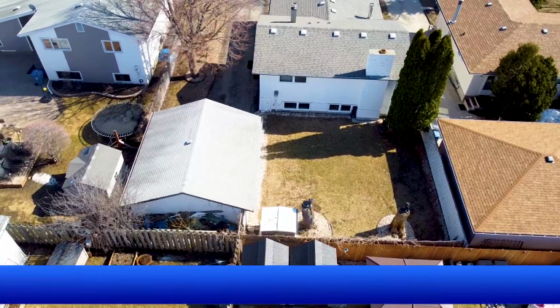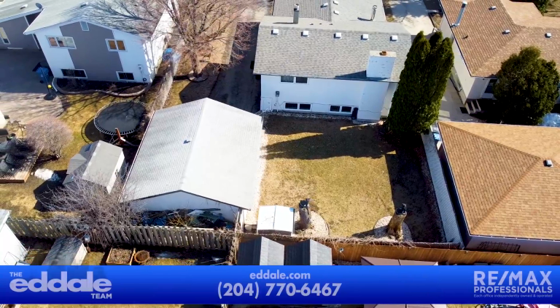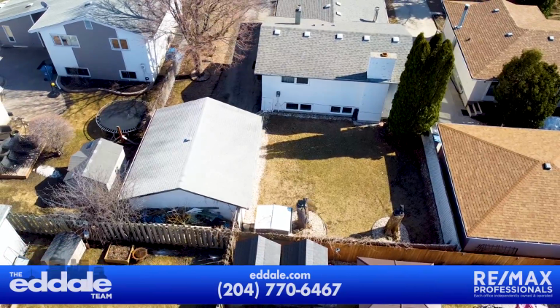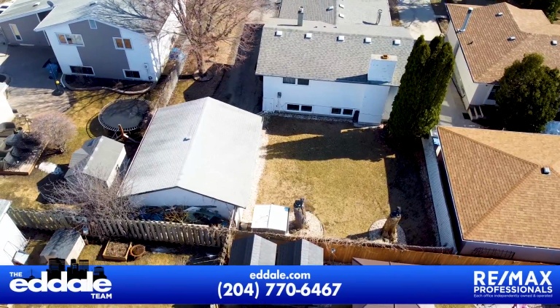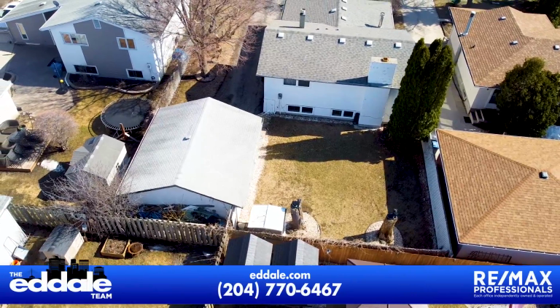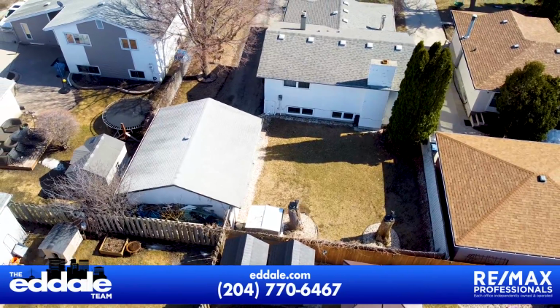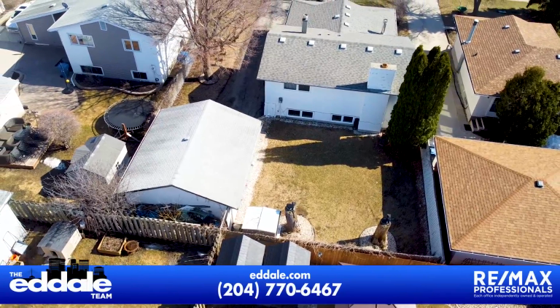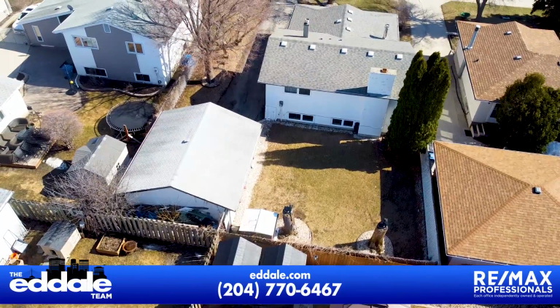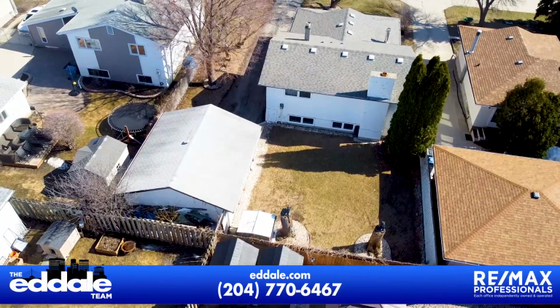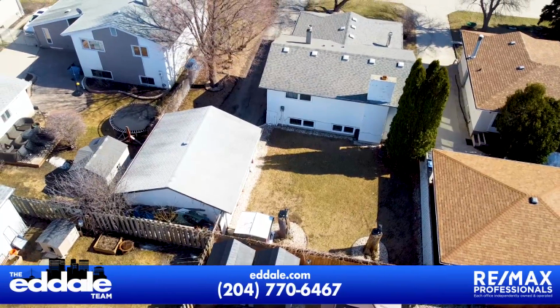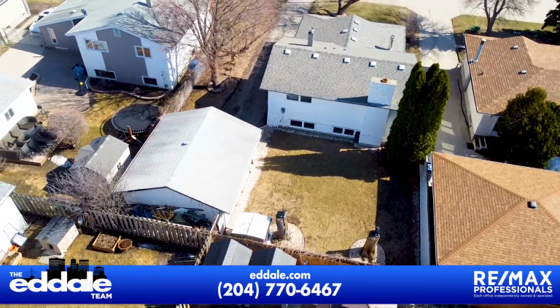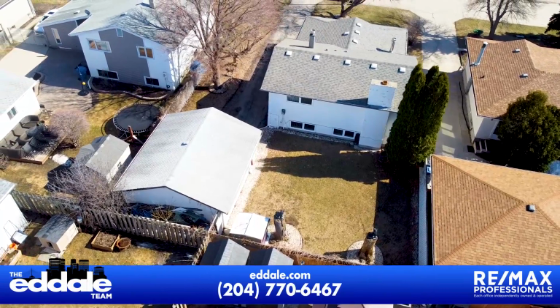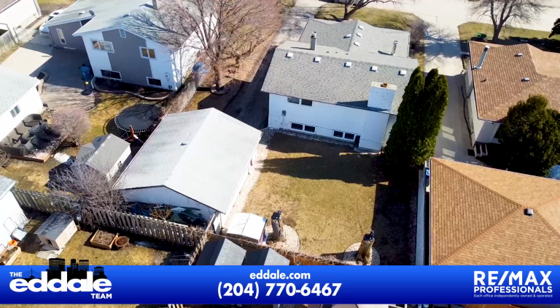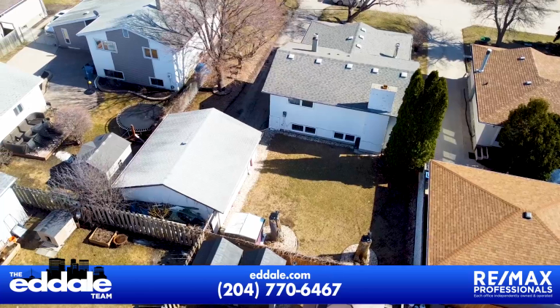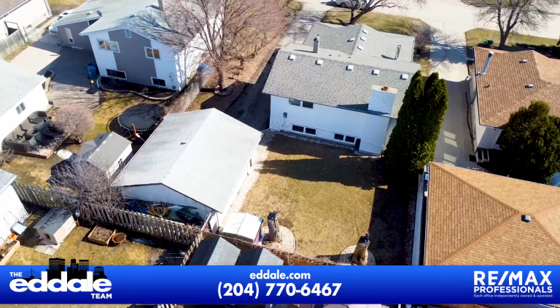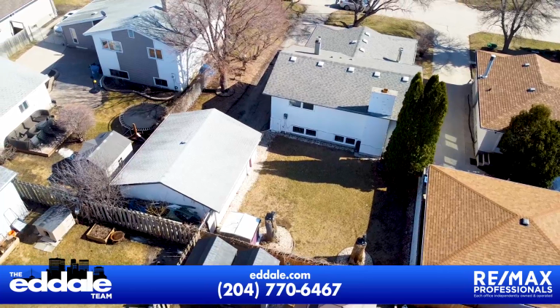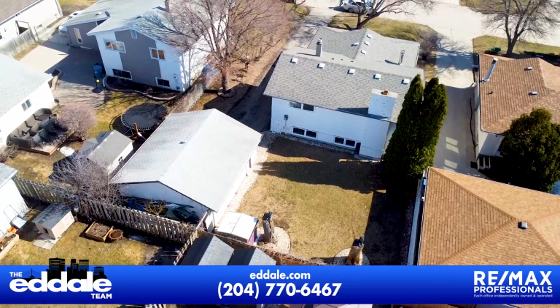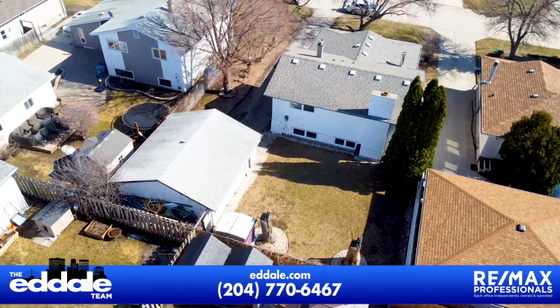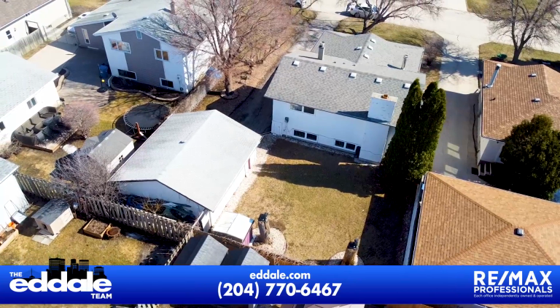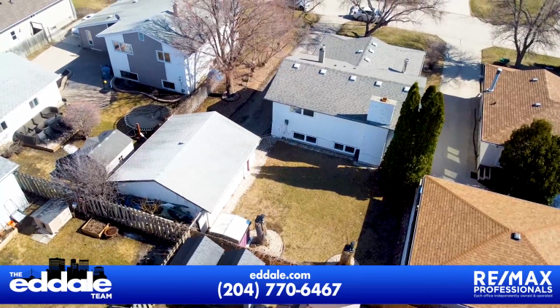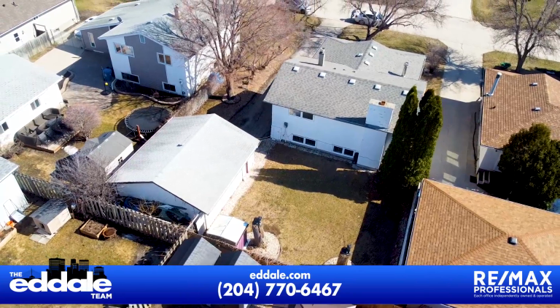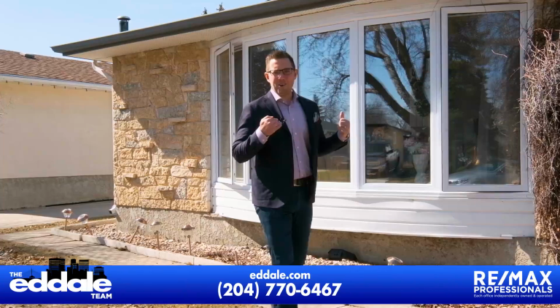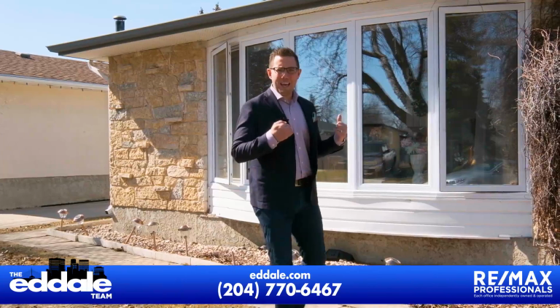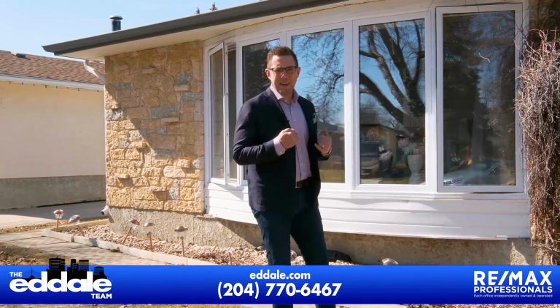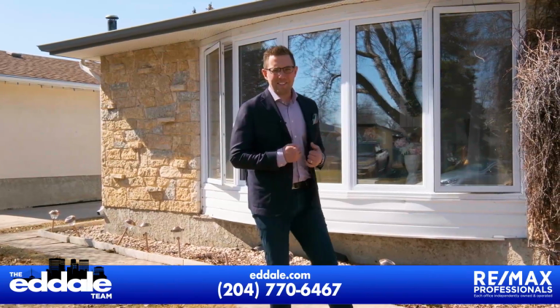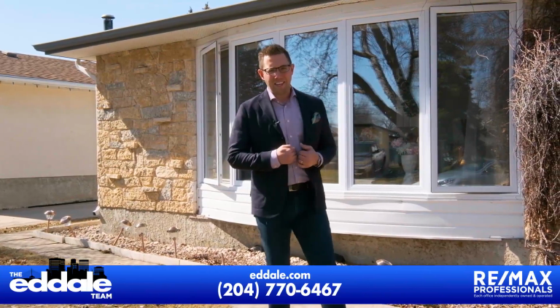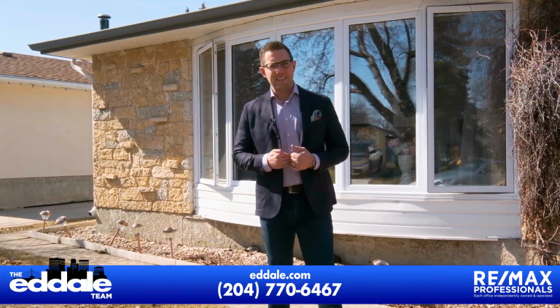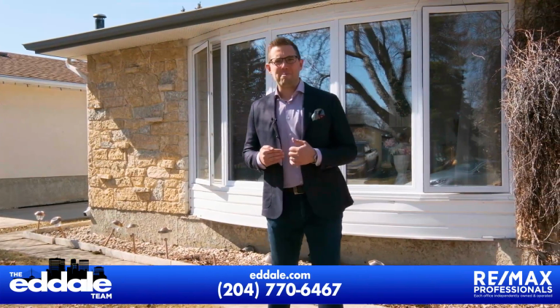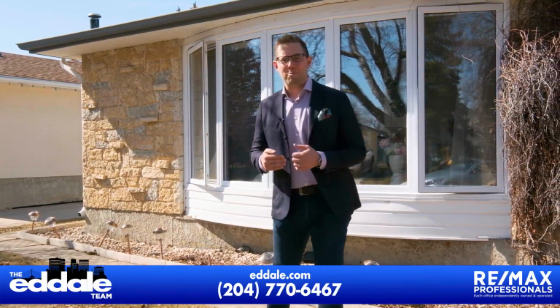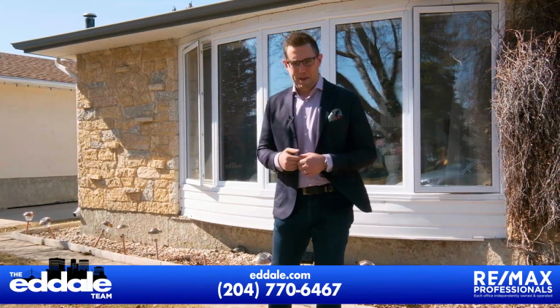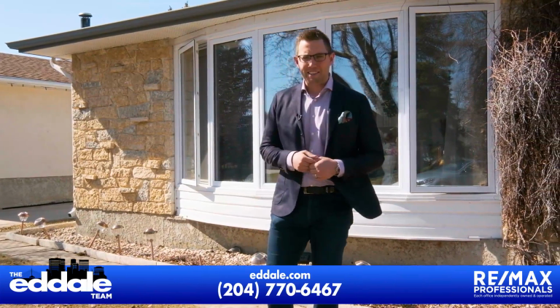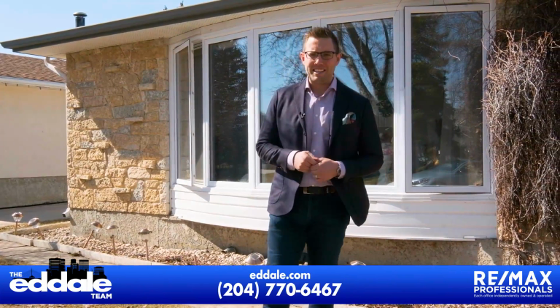Well, that's it for 23 Southmore. If you have any more questions about this property, you can call Ed, Mike, and Stacey with REMAX anytime.